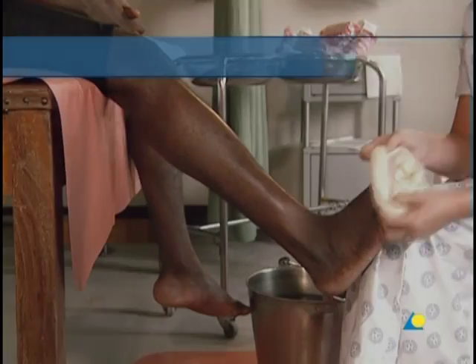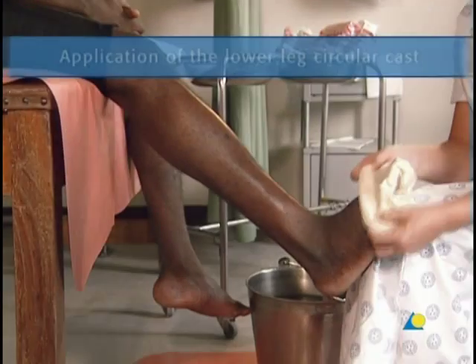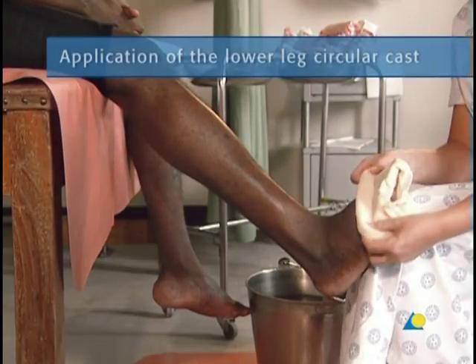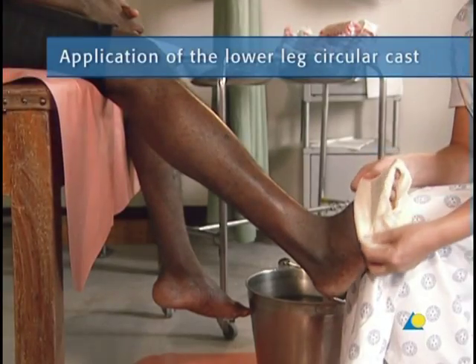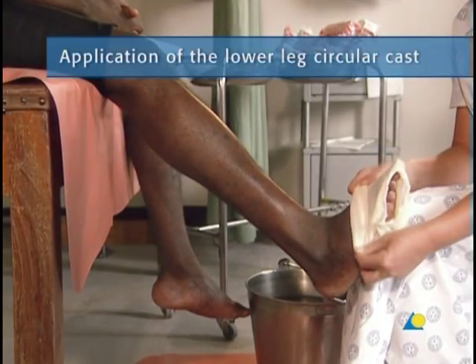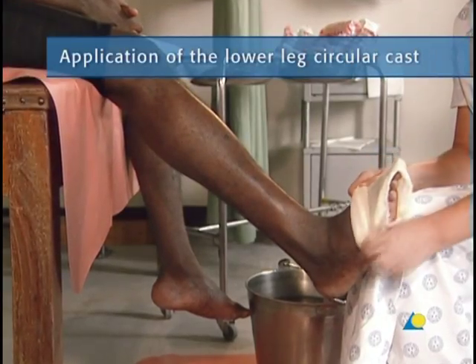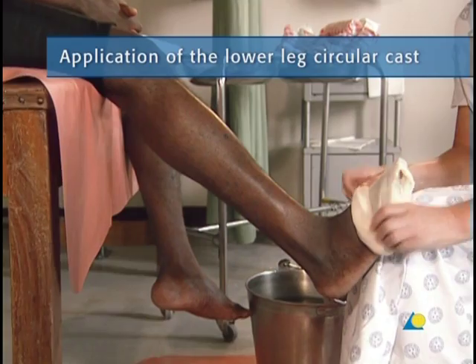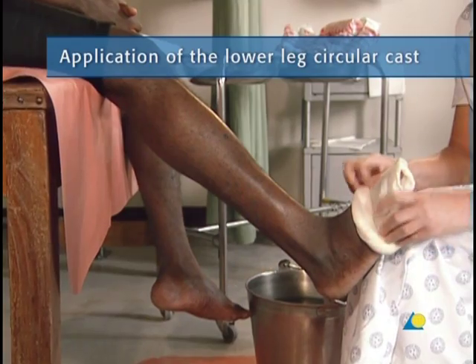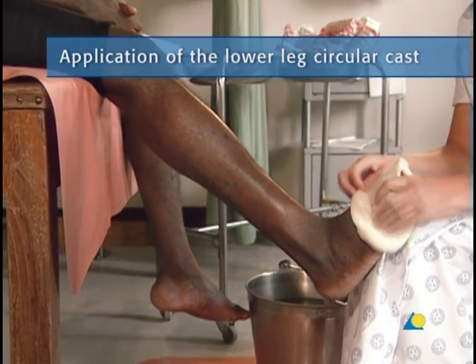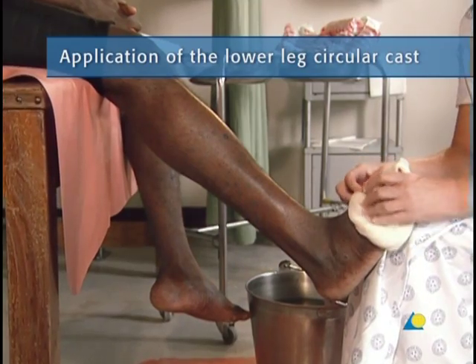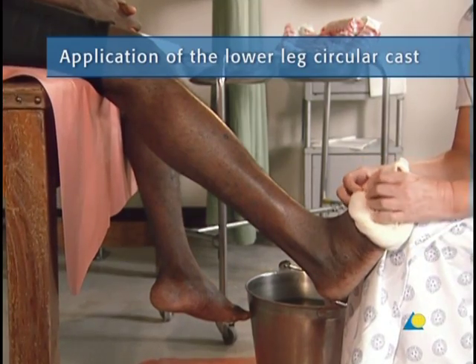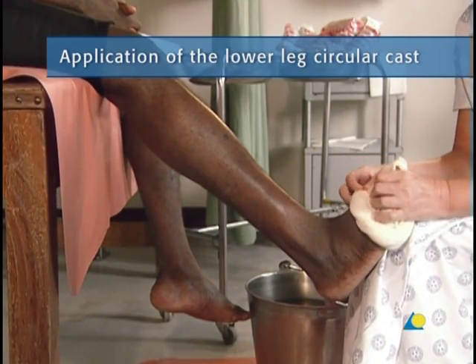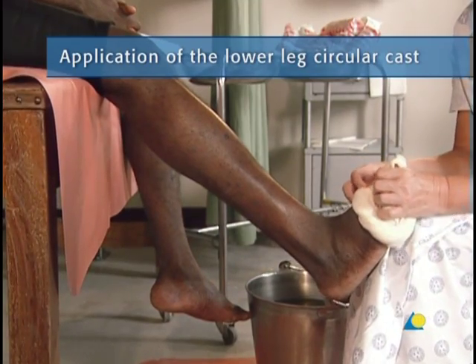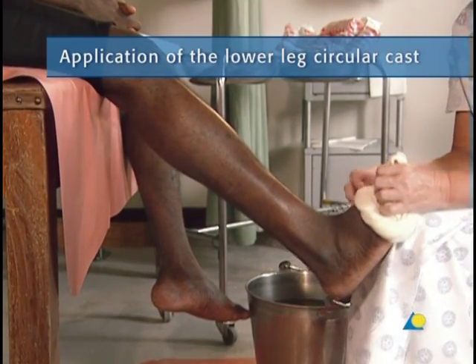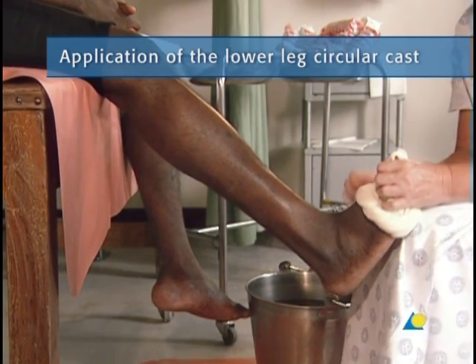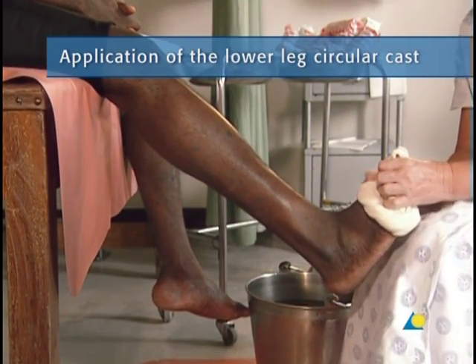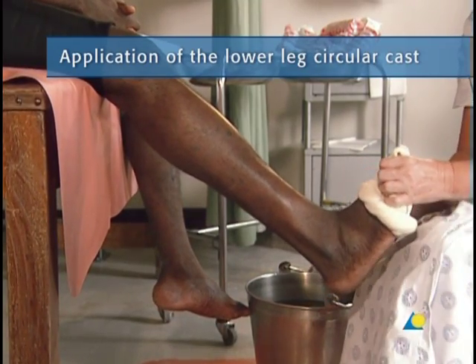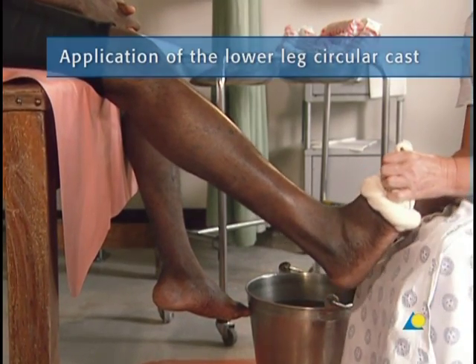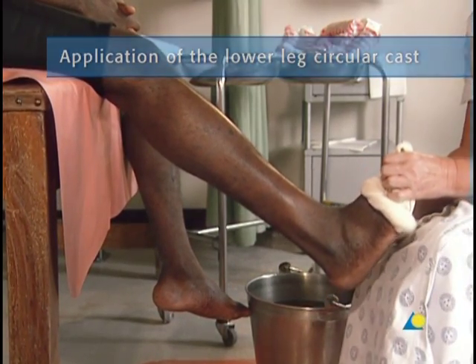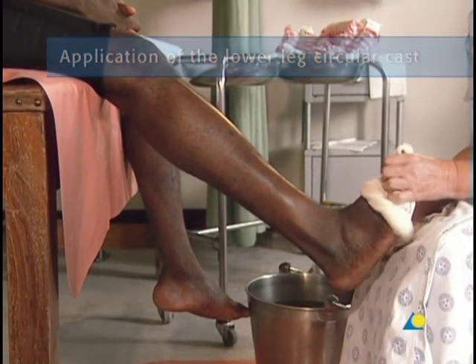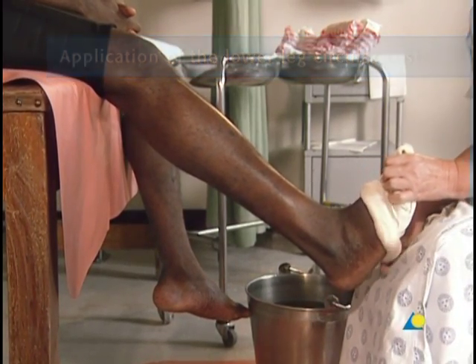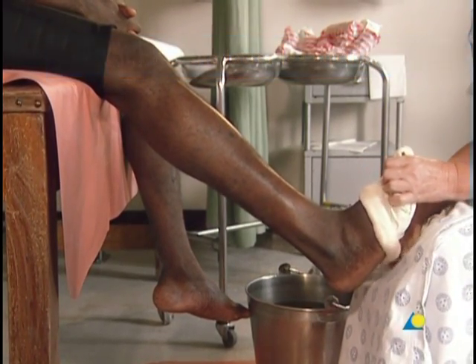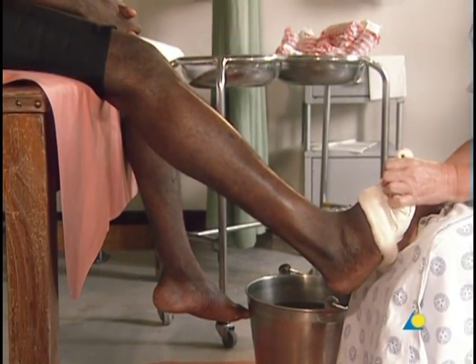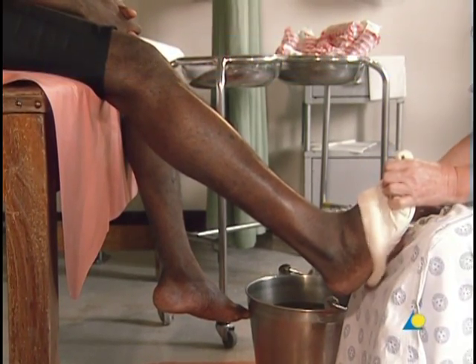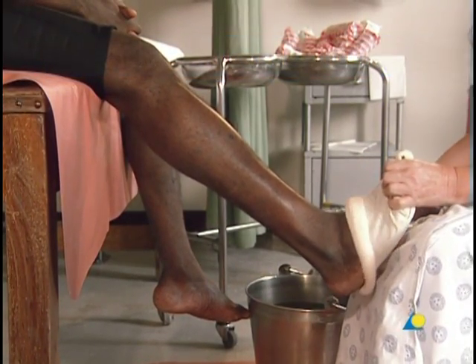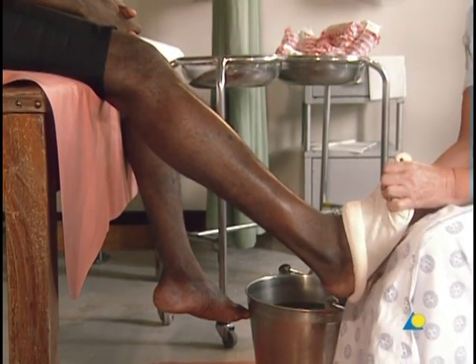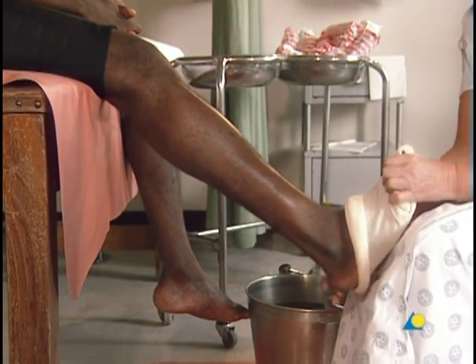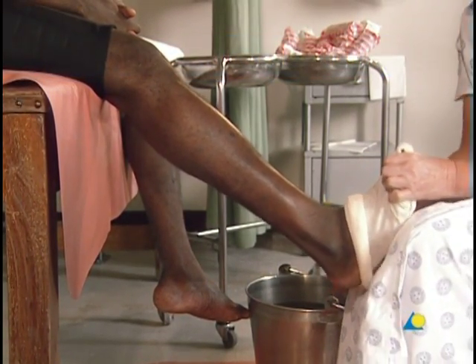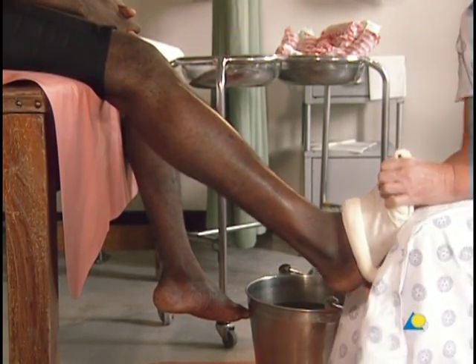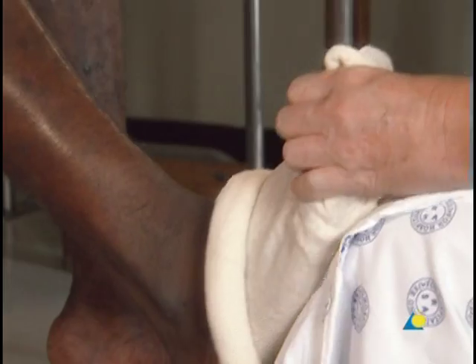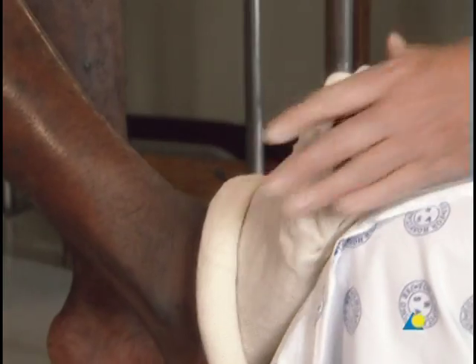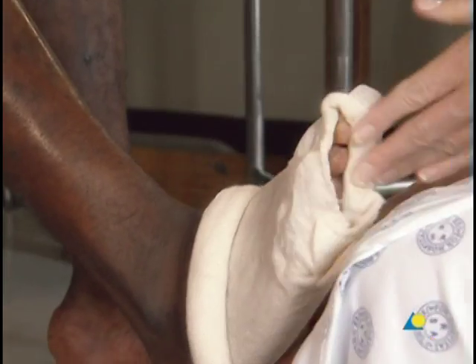To begin, a stockinette is applied and cut slightly longer than the final cast will be.